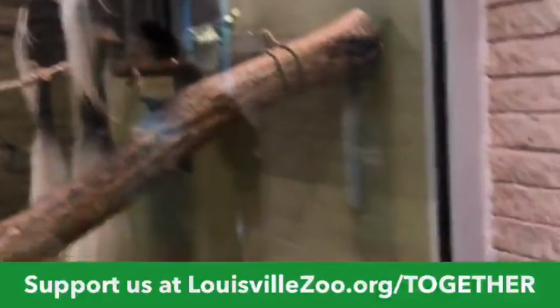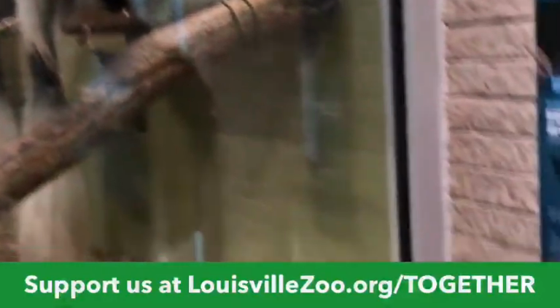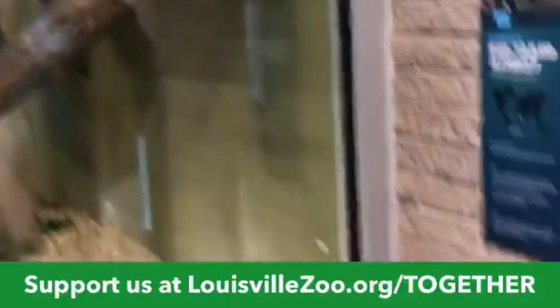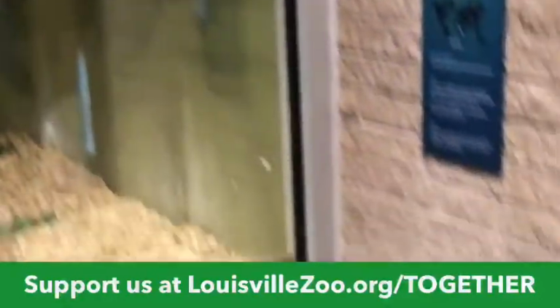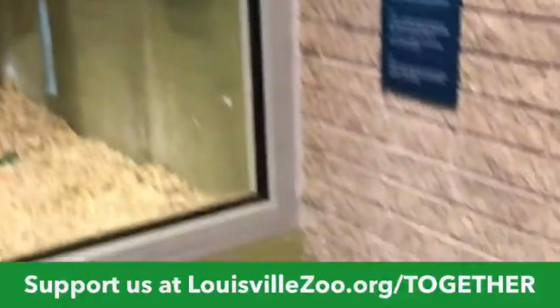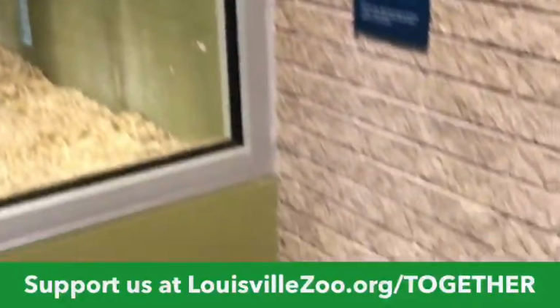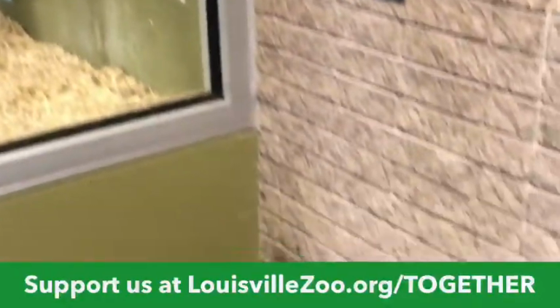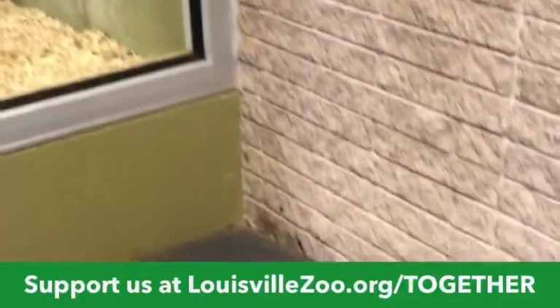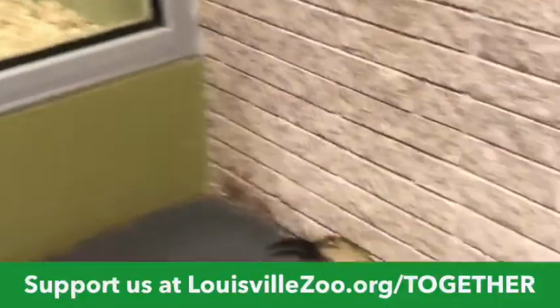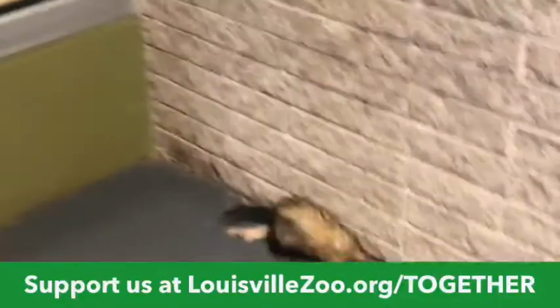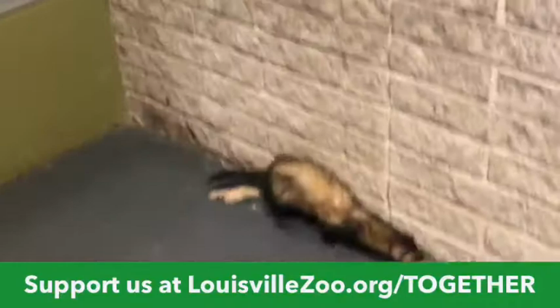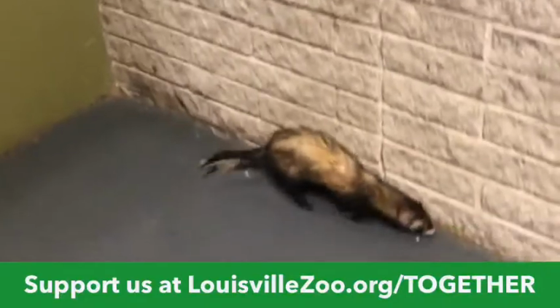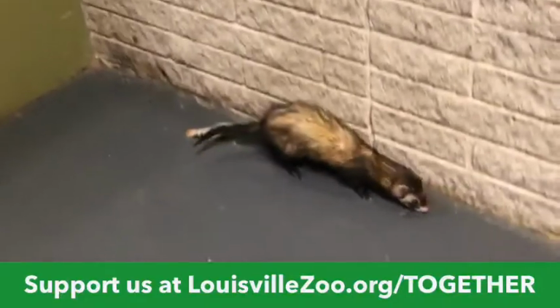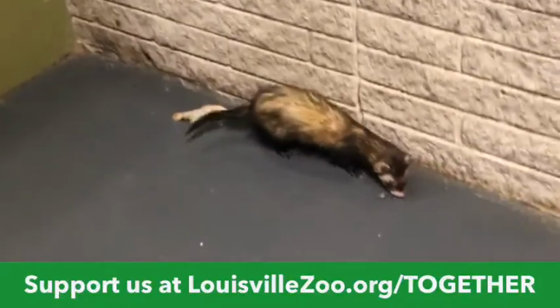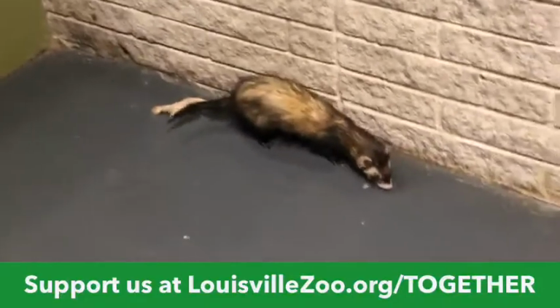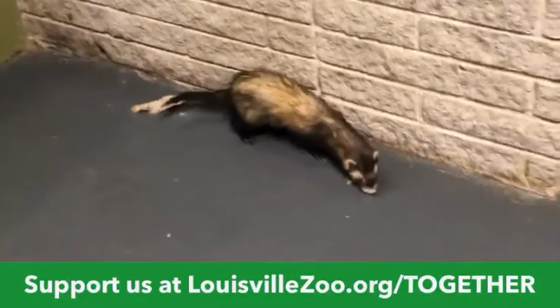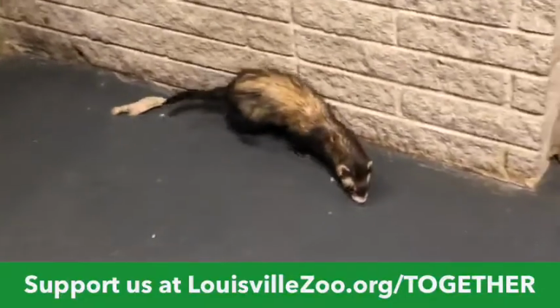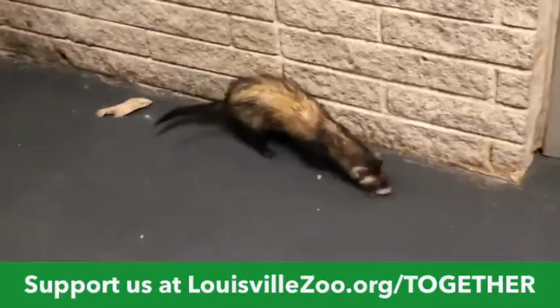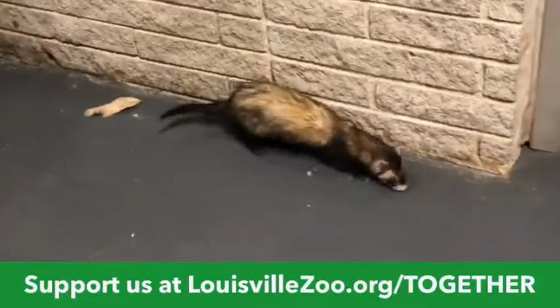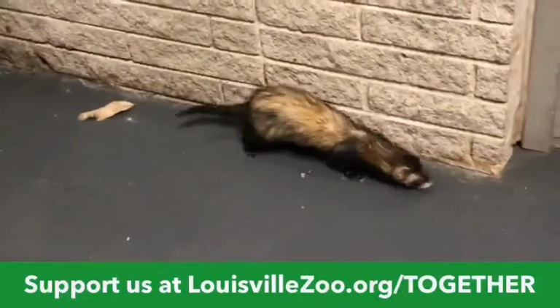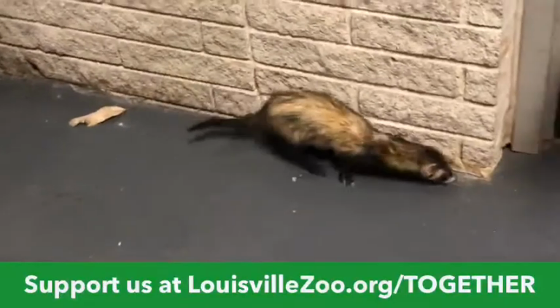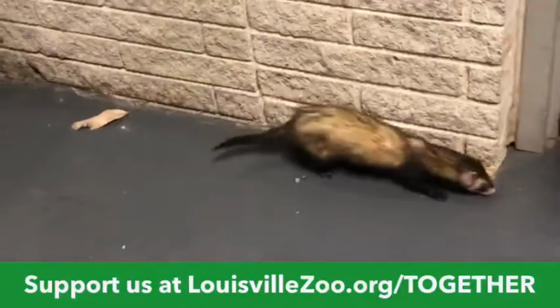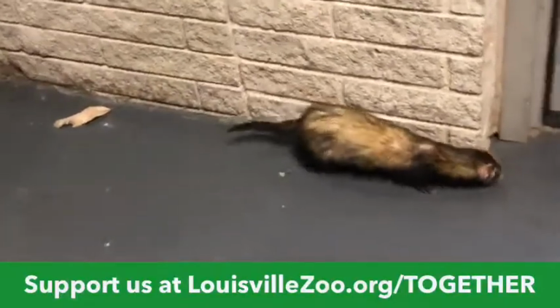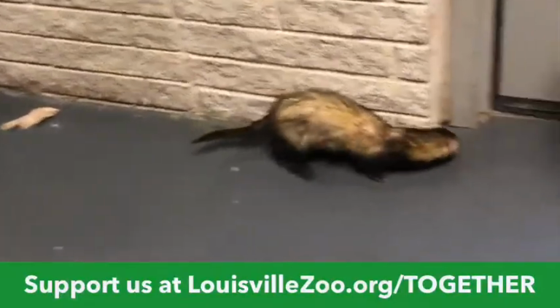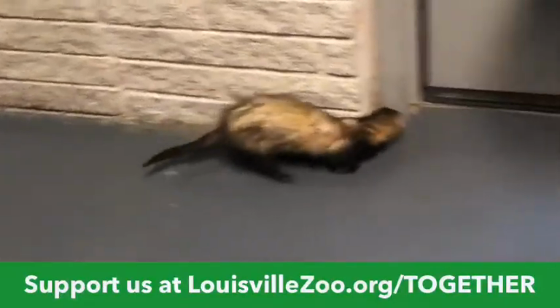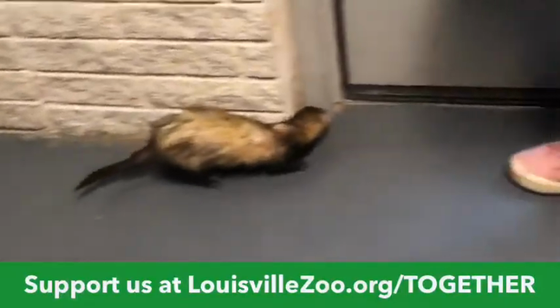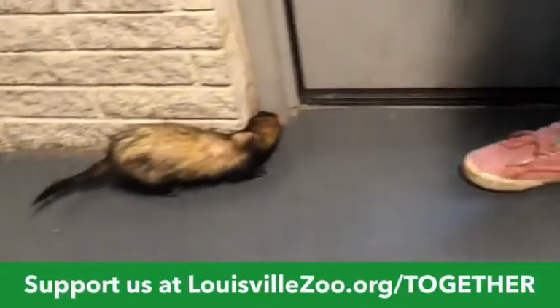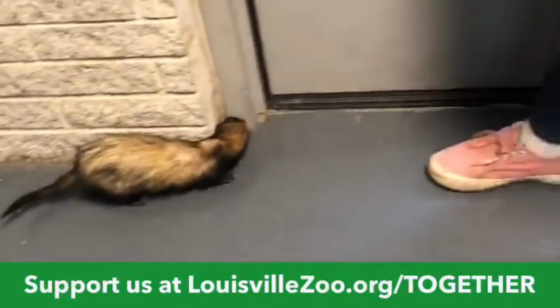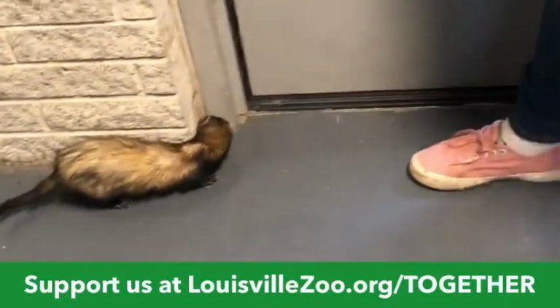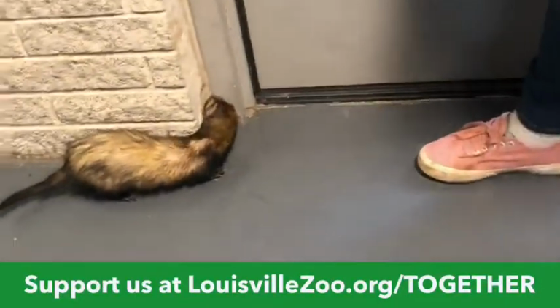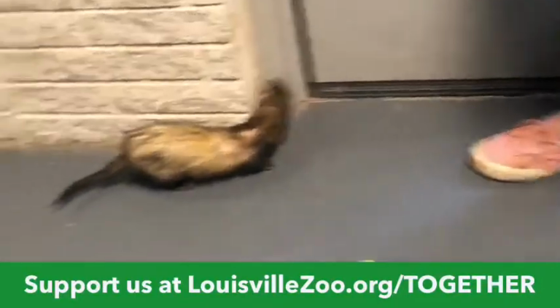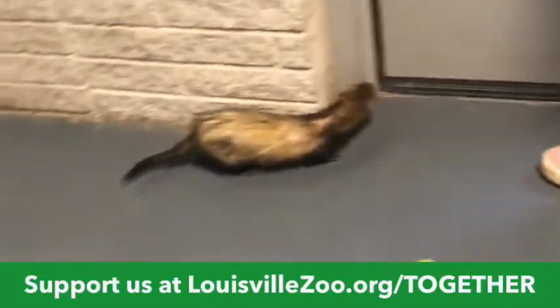Don't forget if you have any questions to put them in the comment box — about the ferret, about enrichment, or about the Colobus.